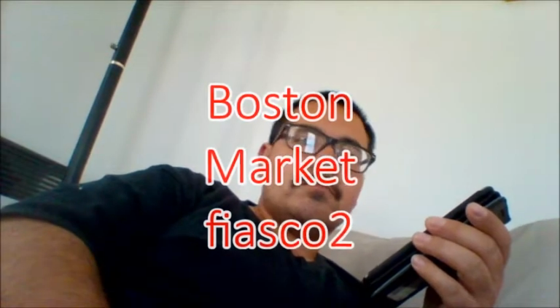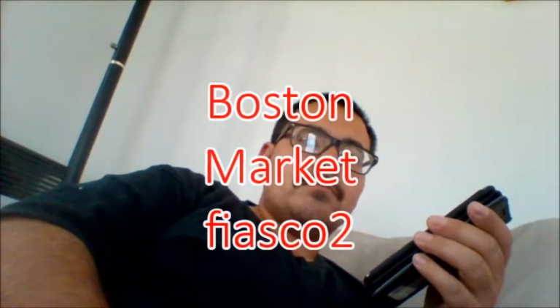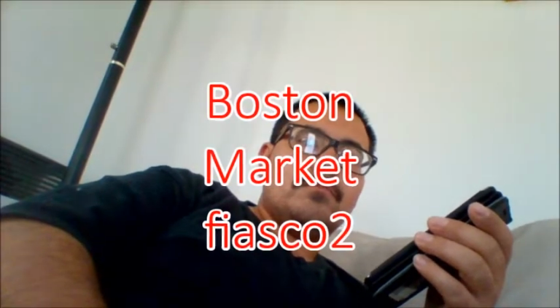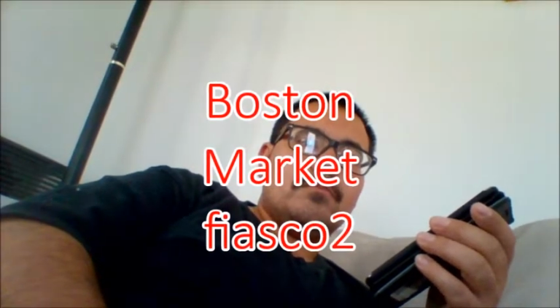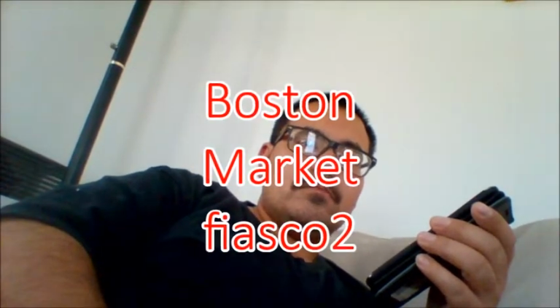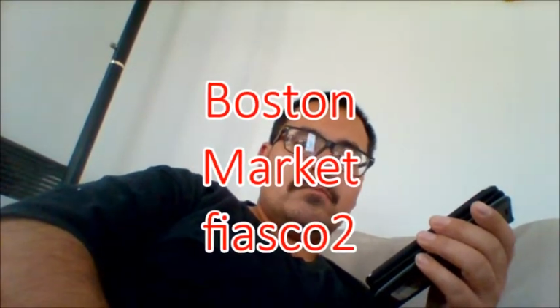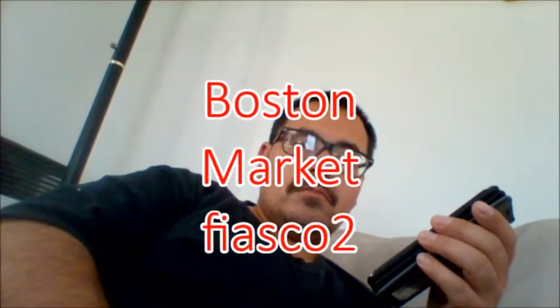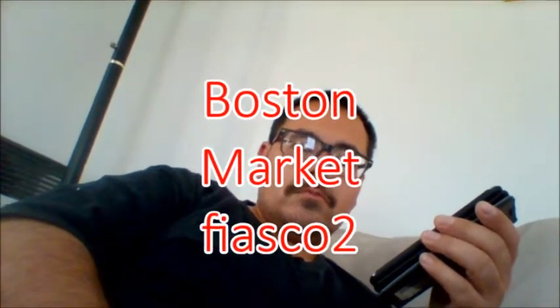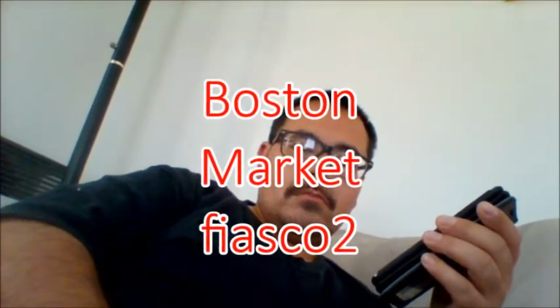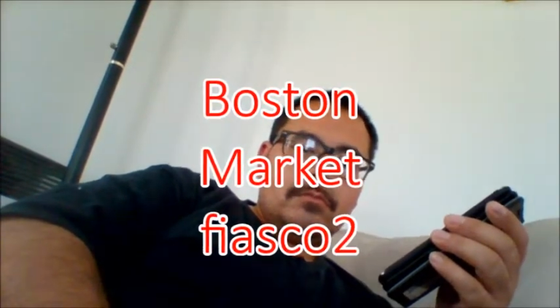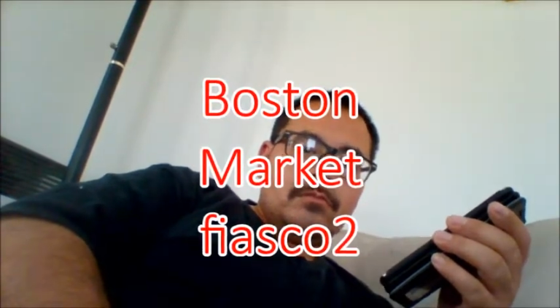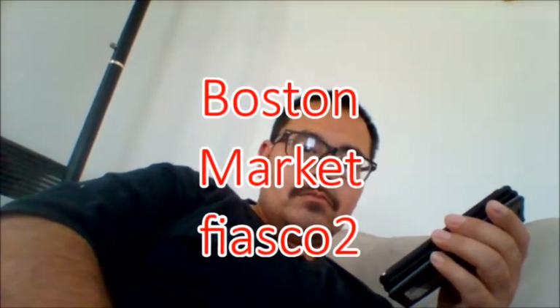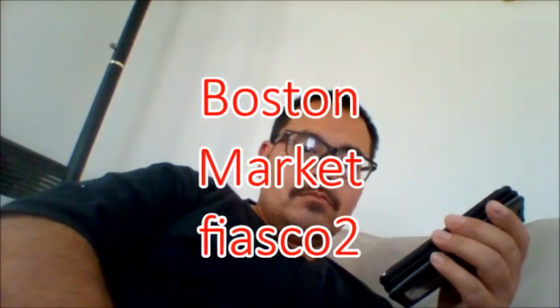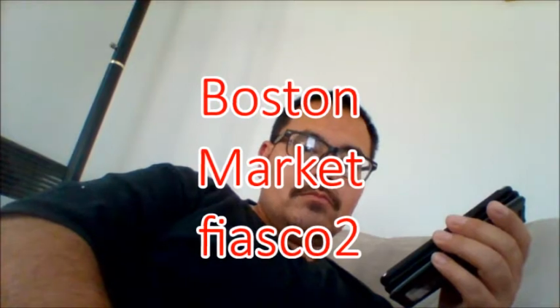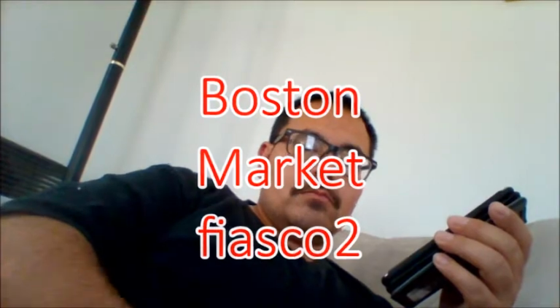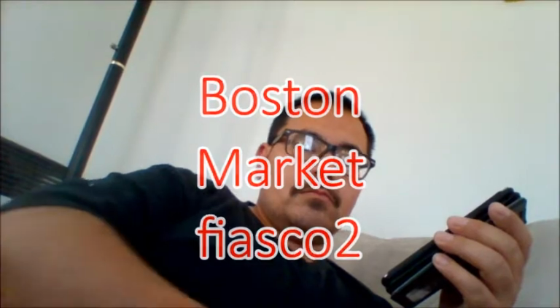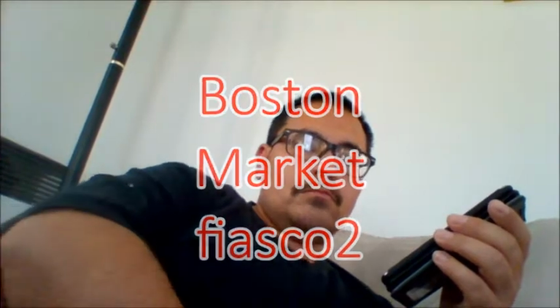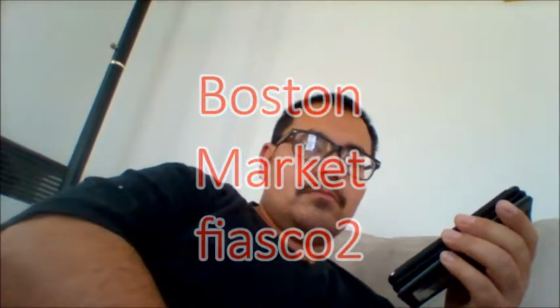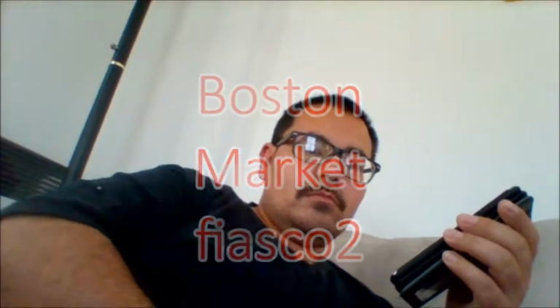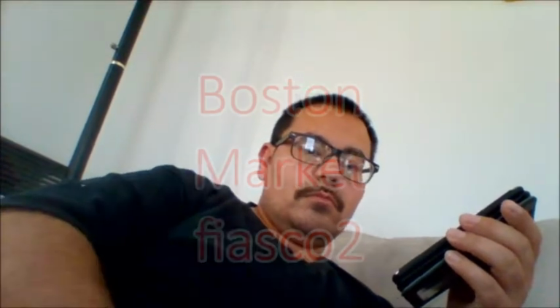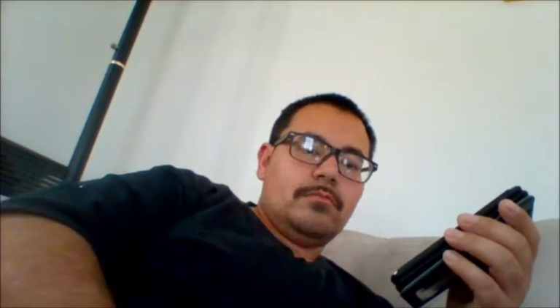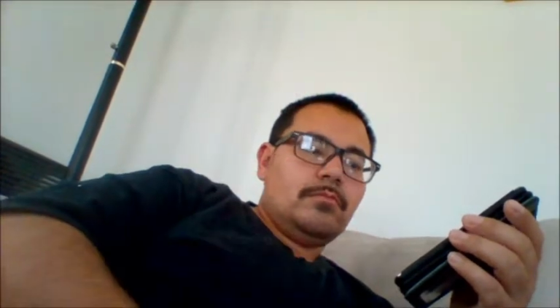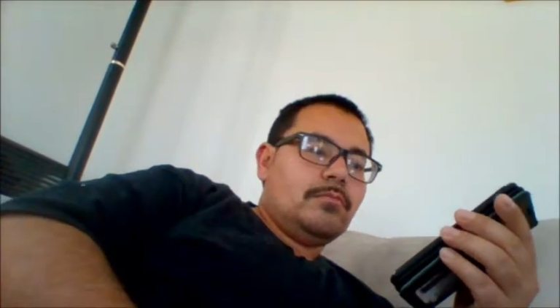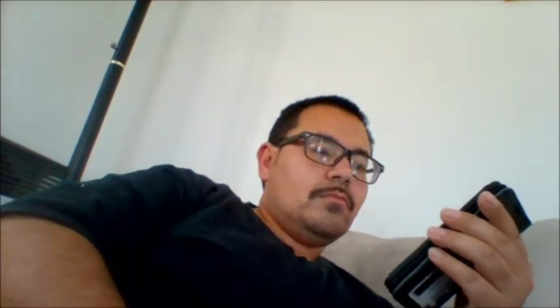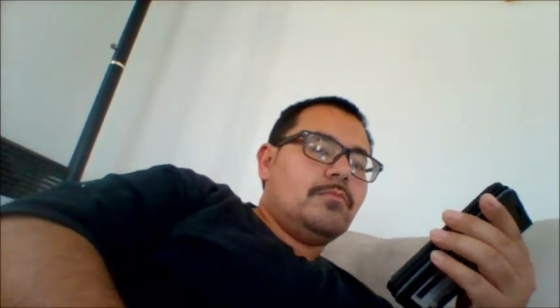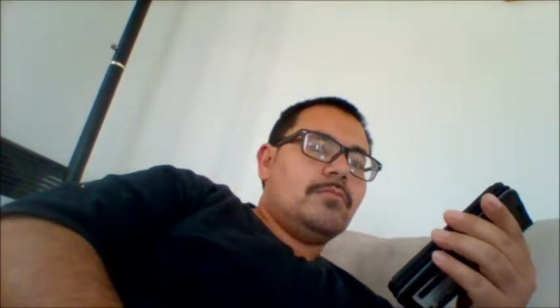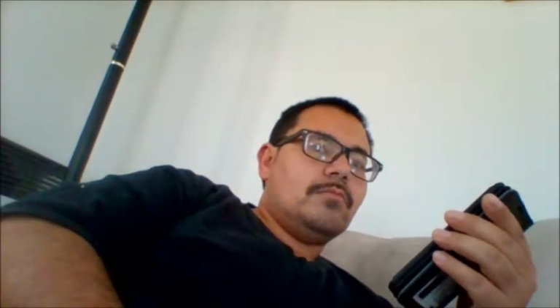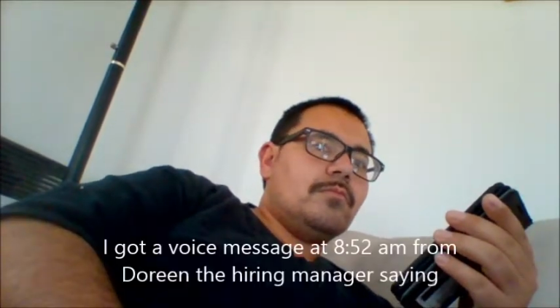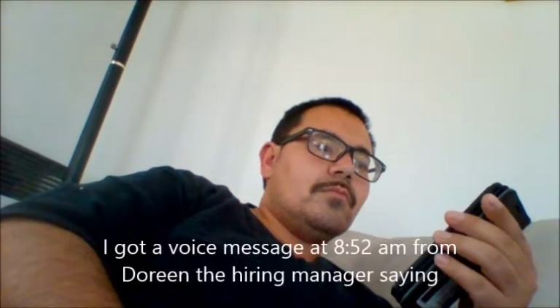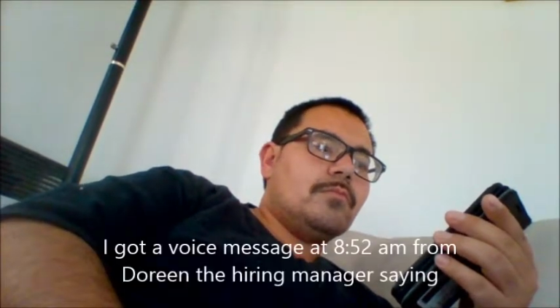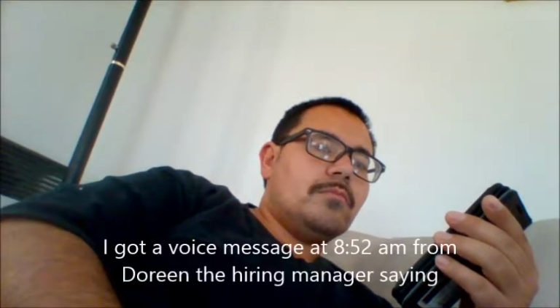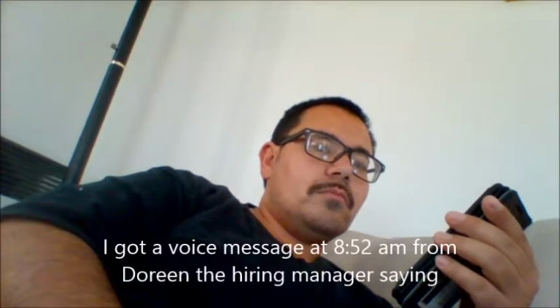Please stay on the line and an agent will assist you momentarily. Also, feel free to visit our support page at talentreefsupport.com.